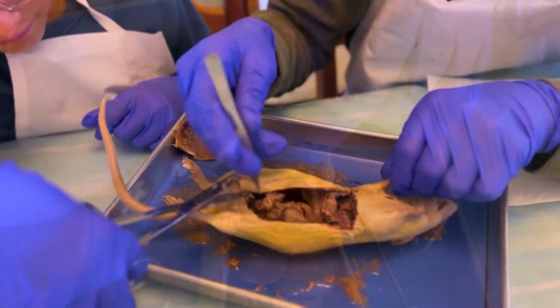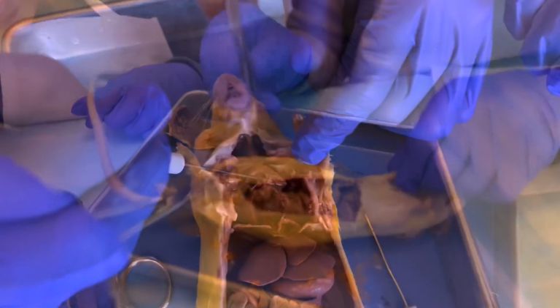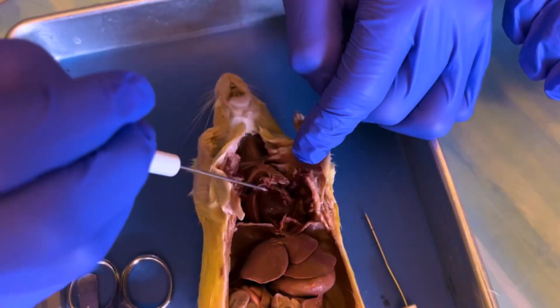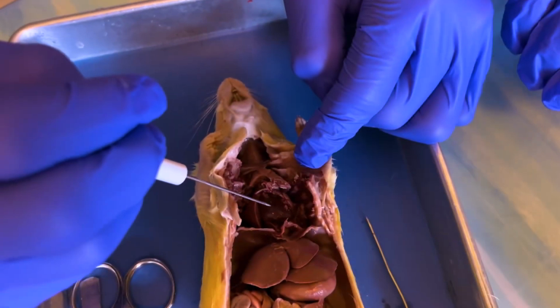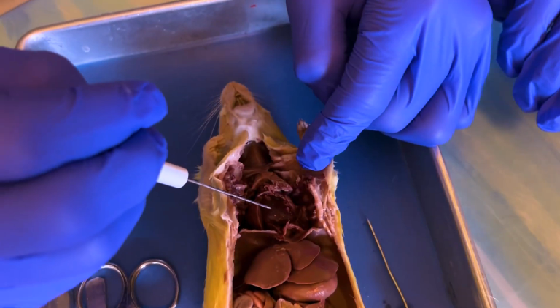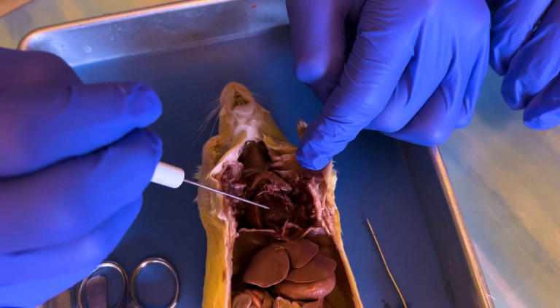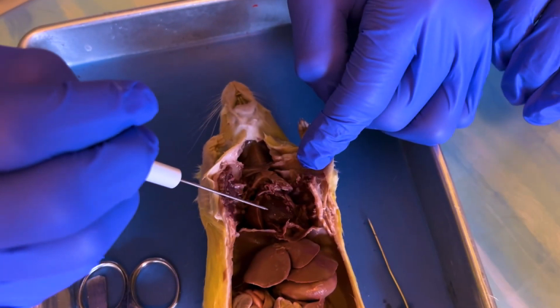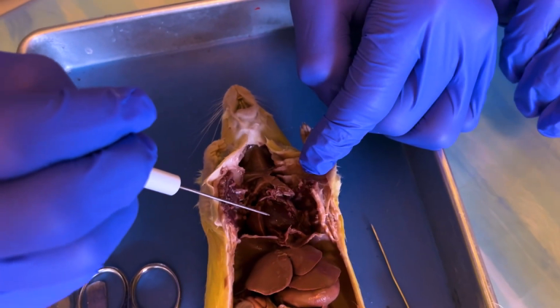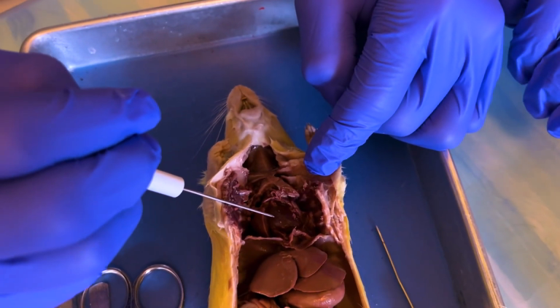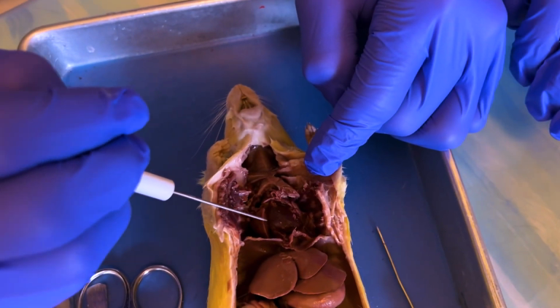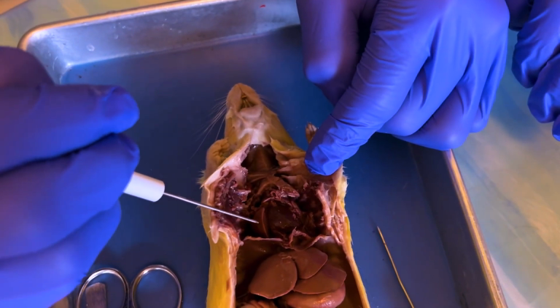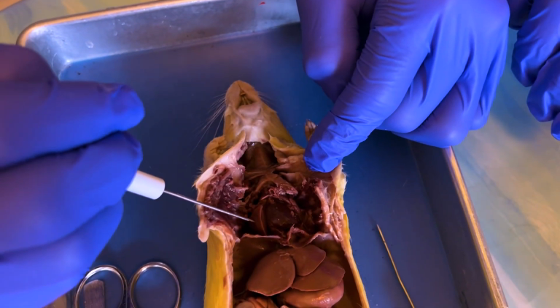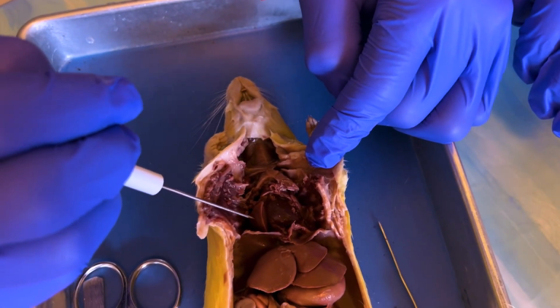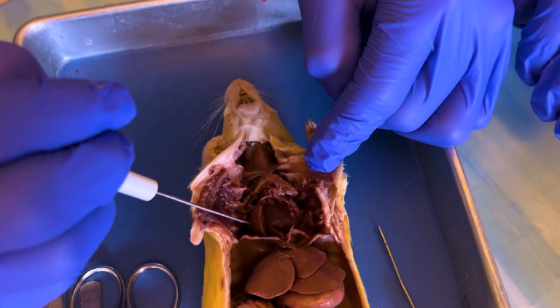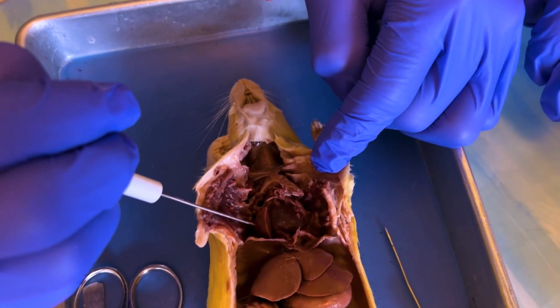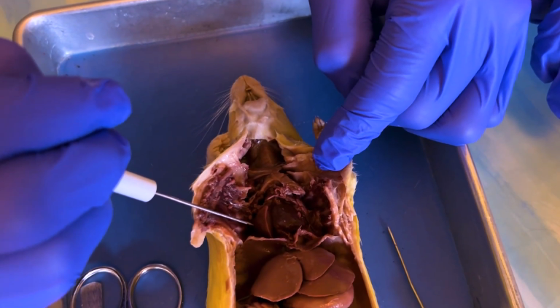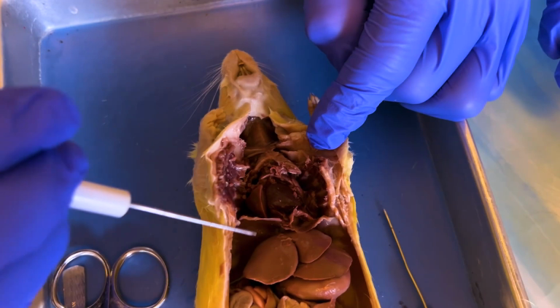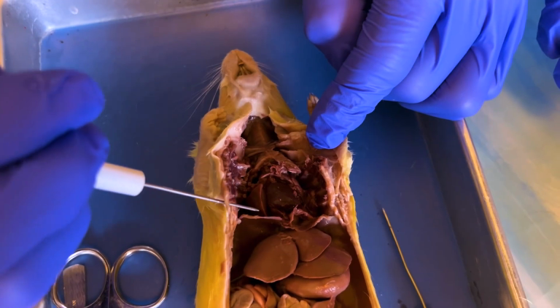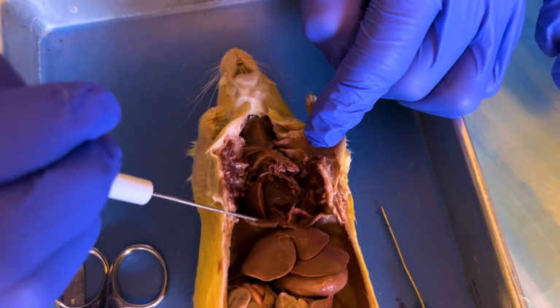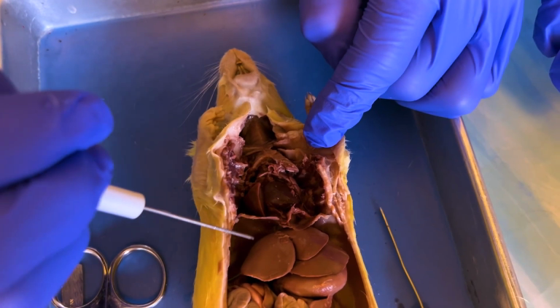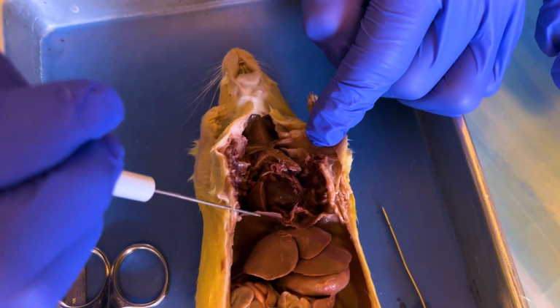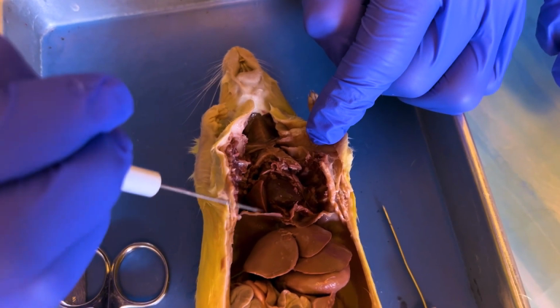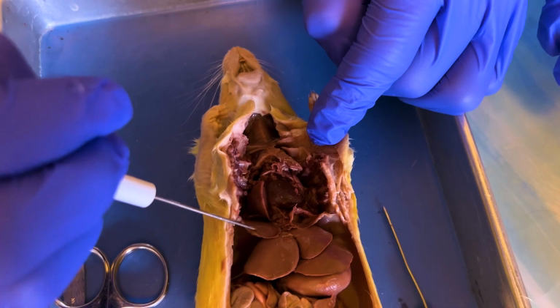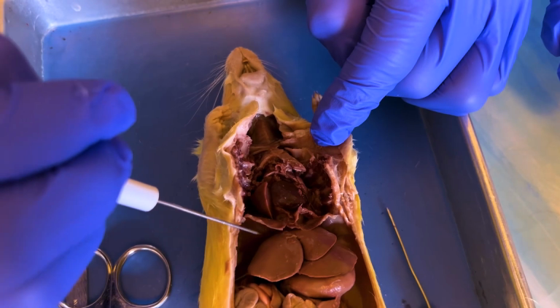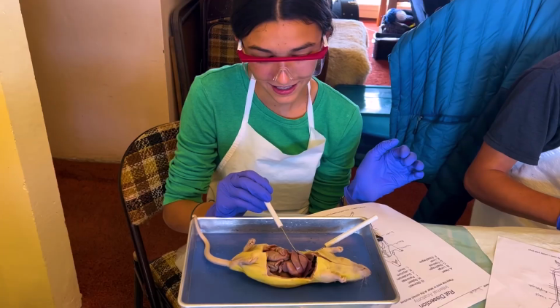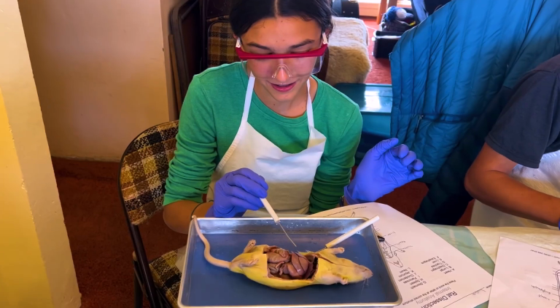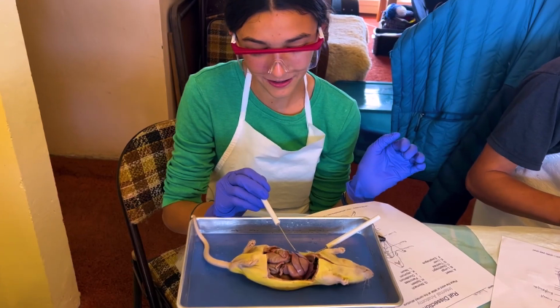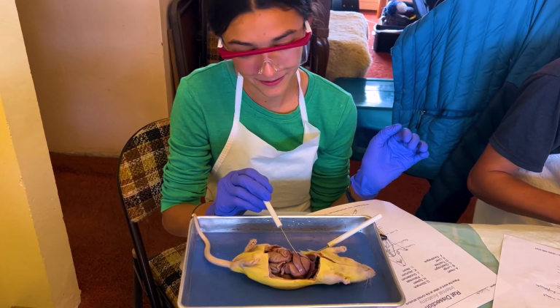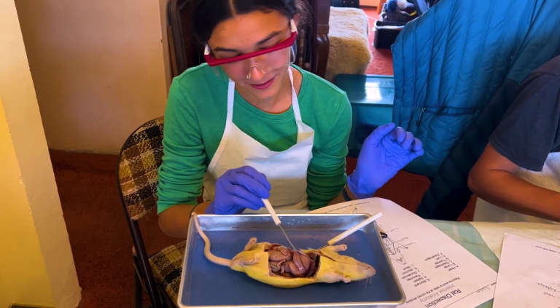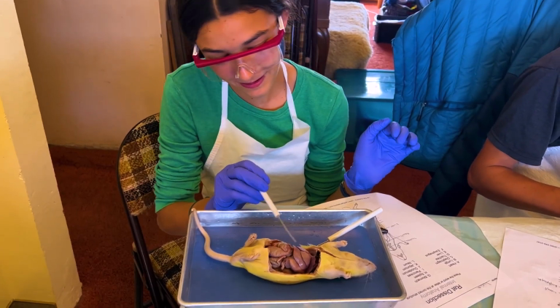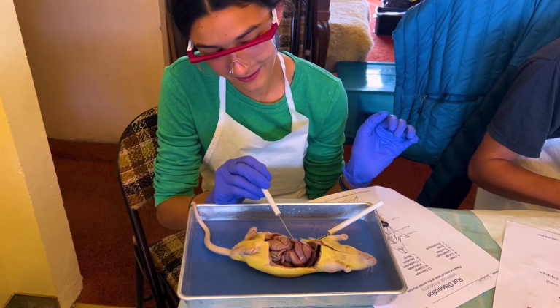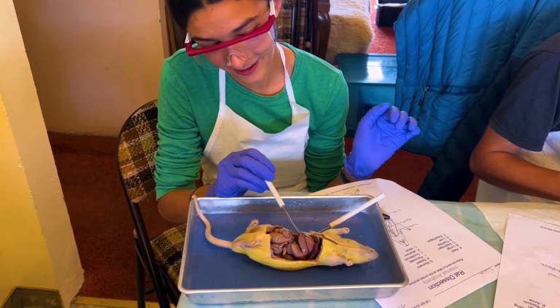This is the heart, the lungs, the diaphragm is right here. Here are the four lobes of the liver.